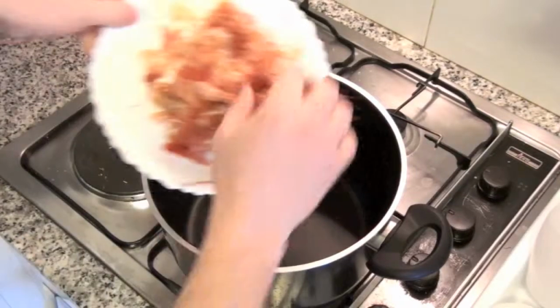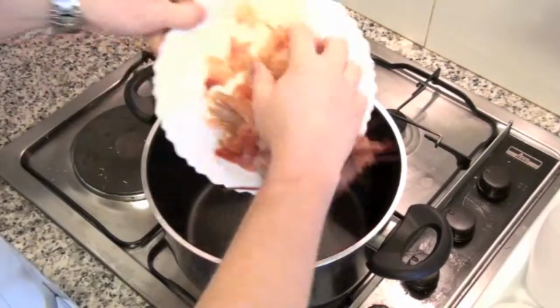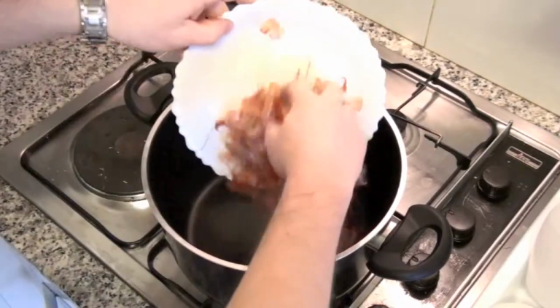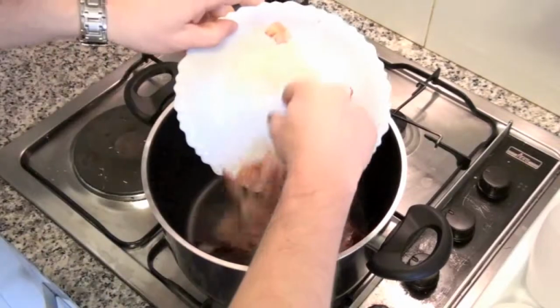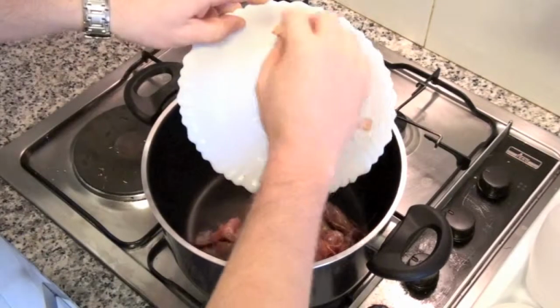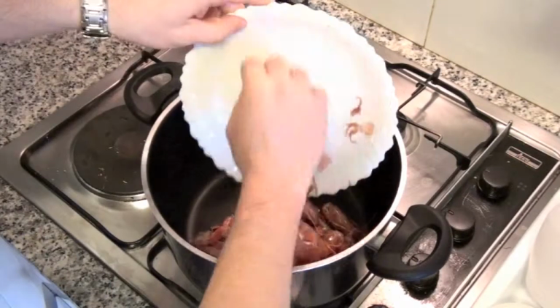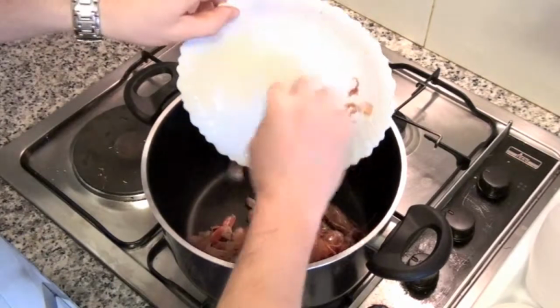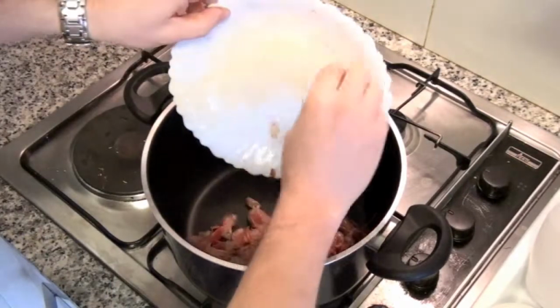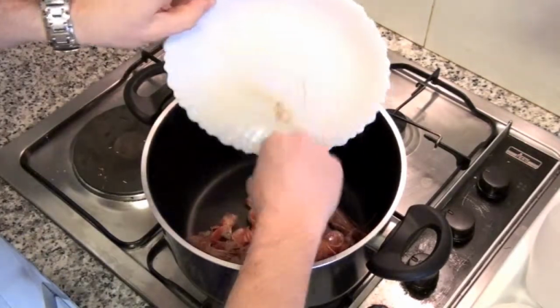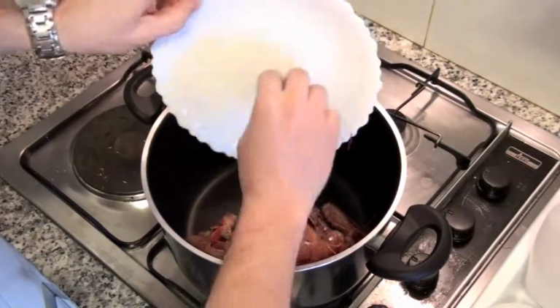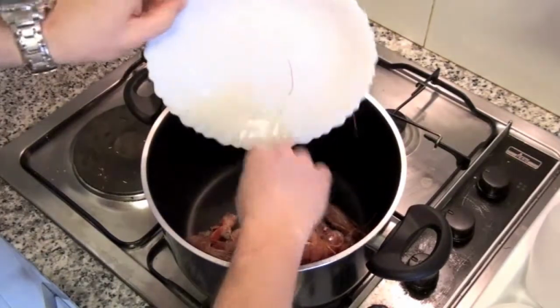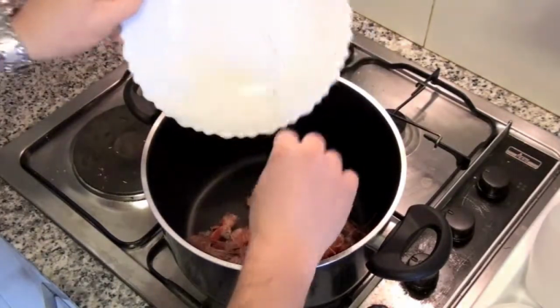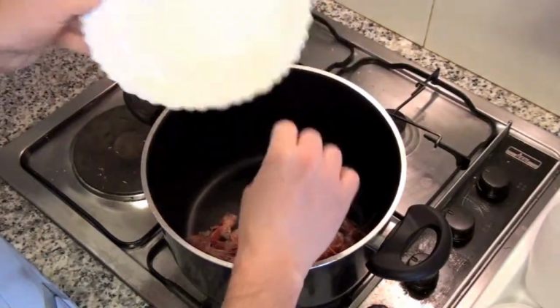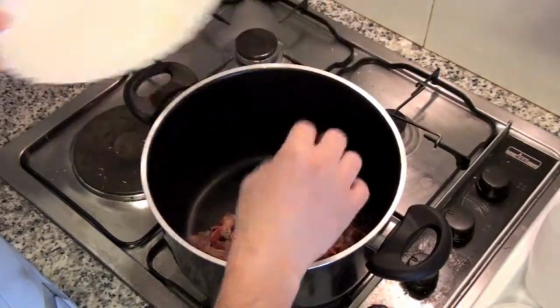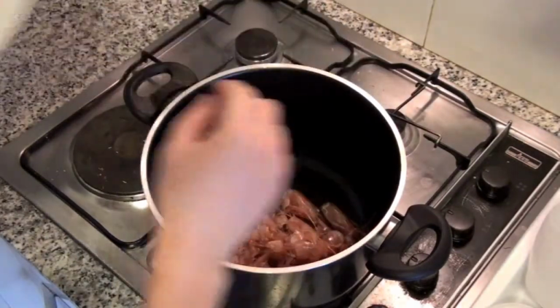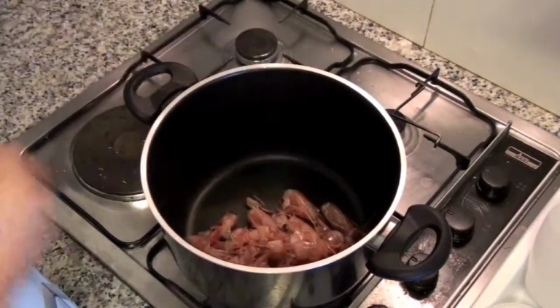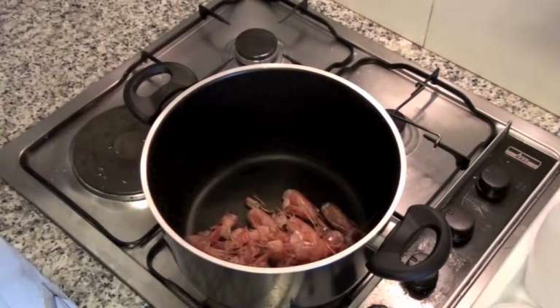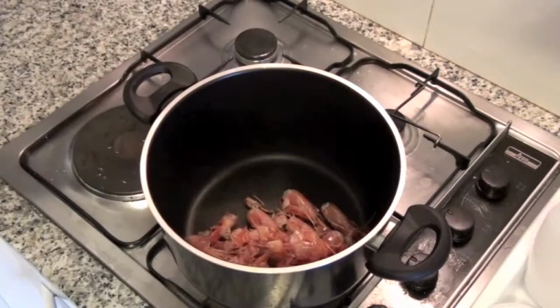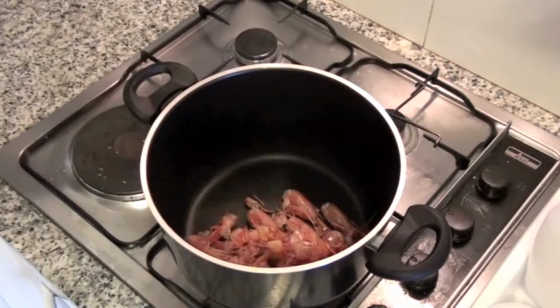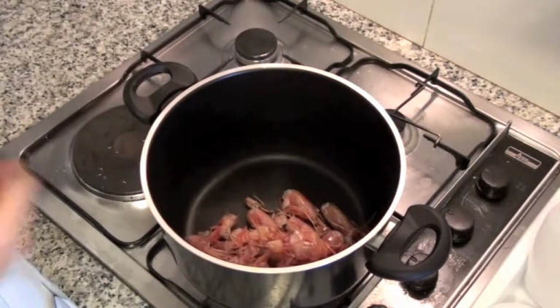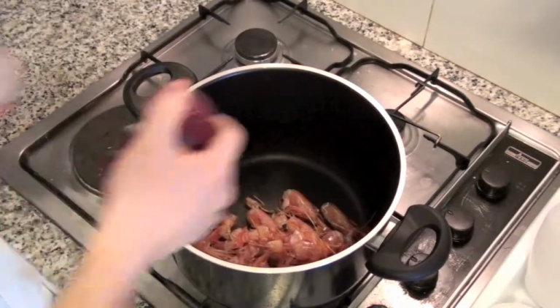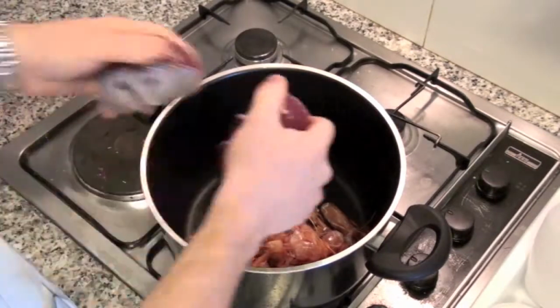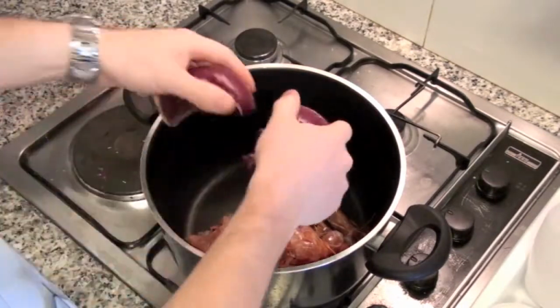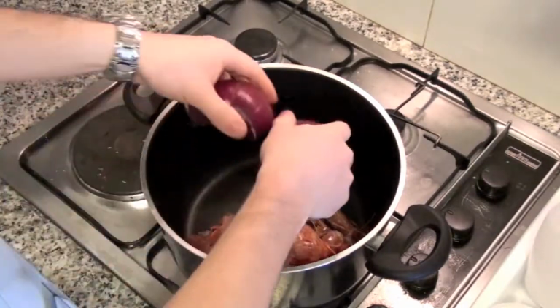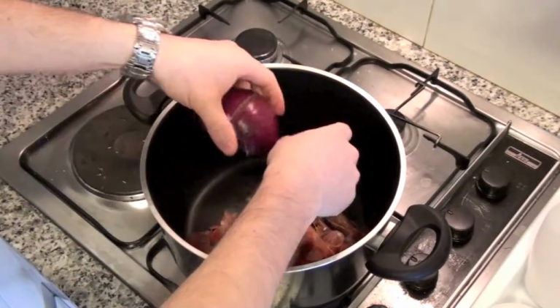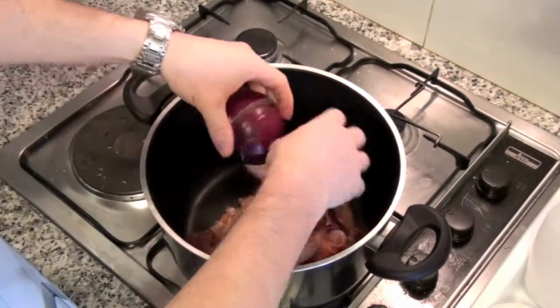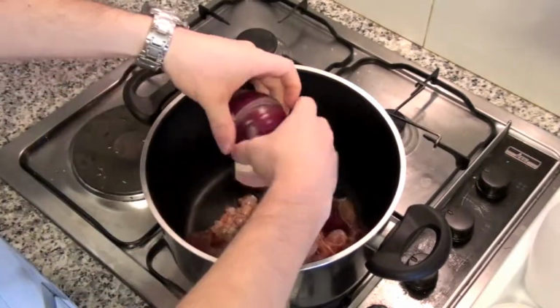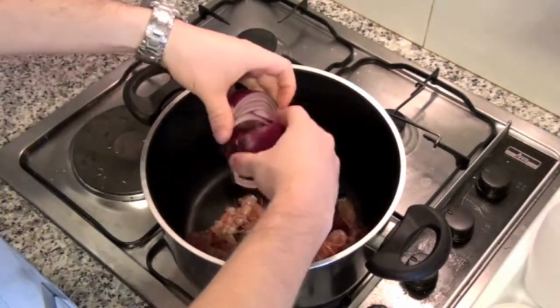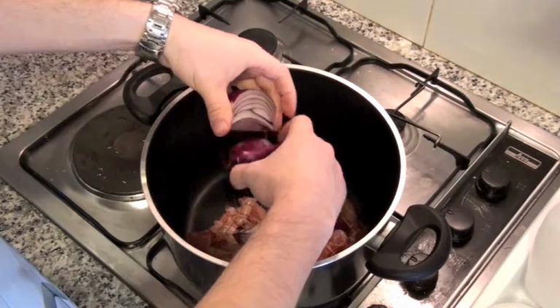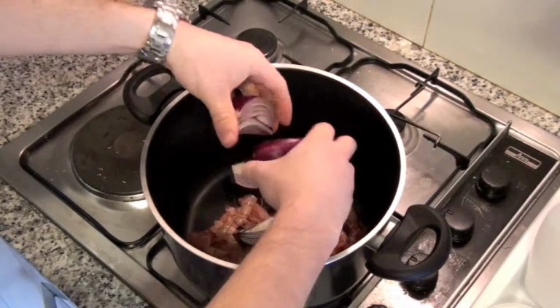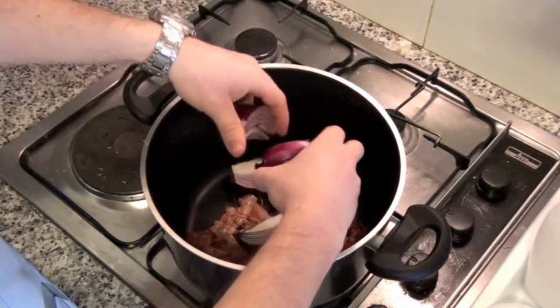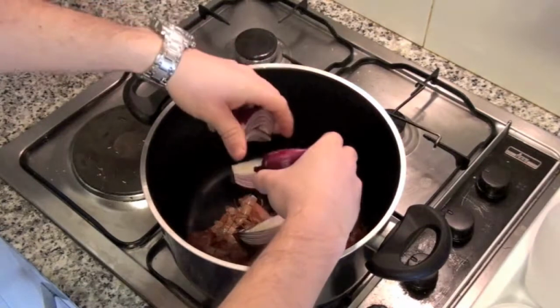Hi! To prepare the paella, peel the prawns and place the heads and shells in a big pot.